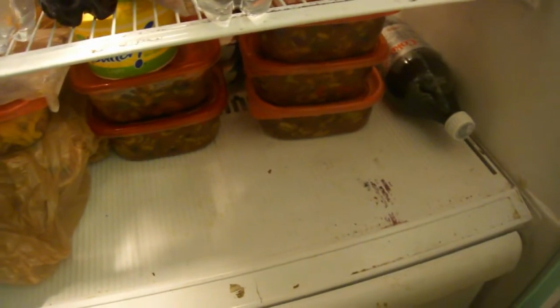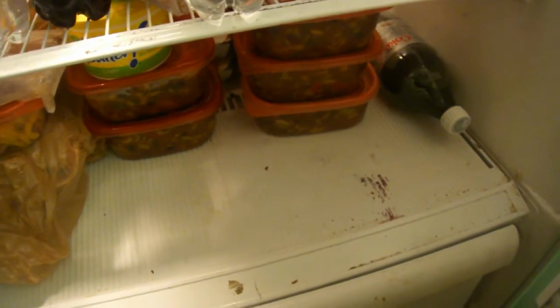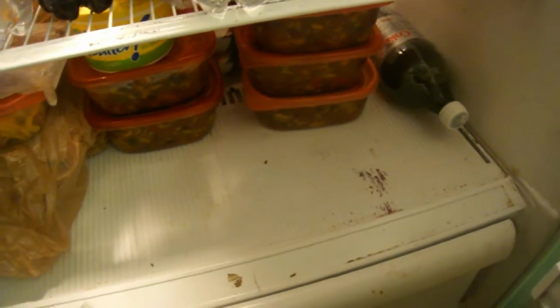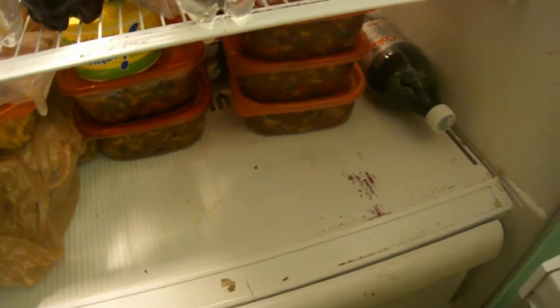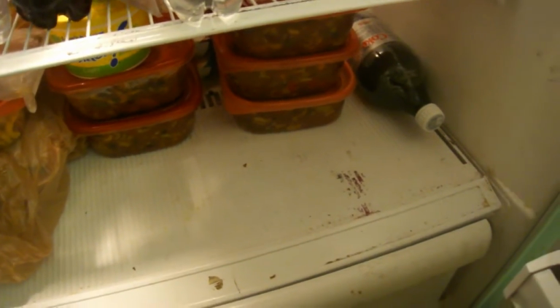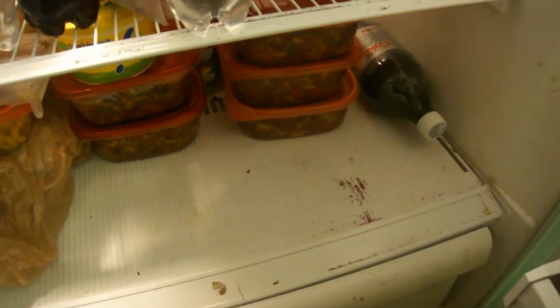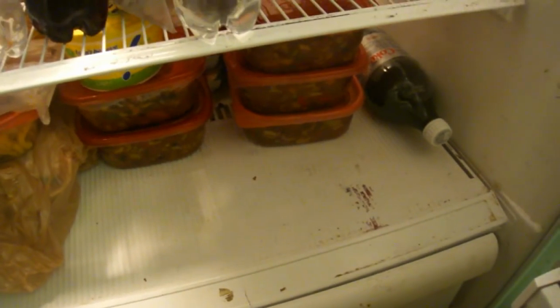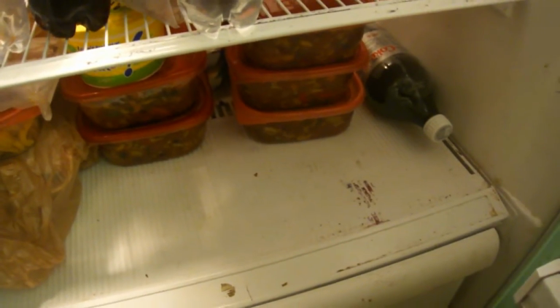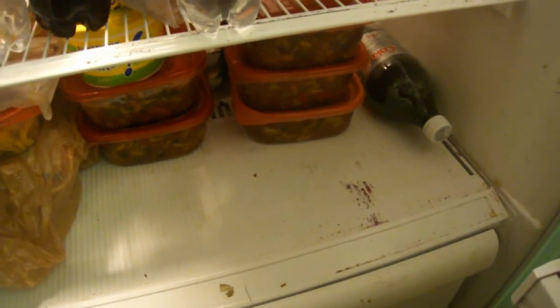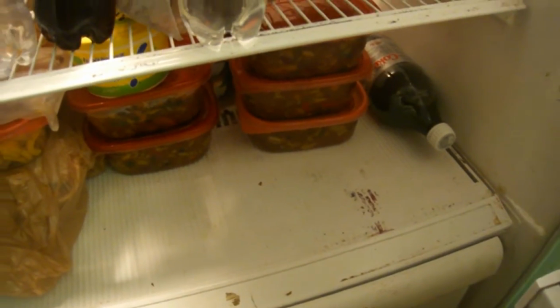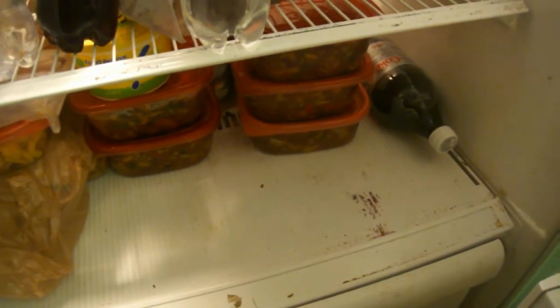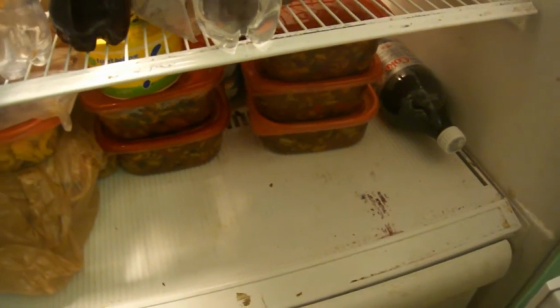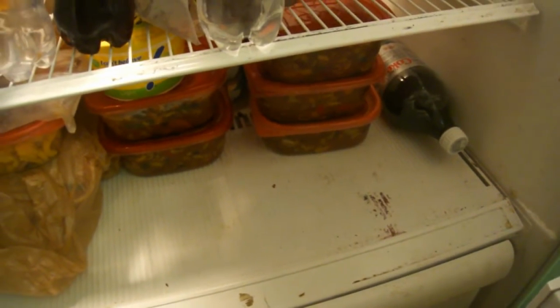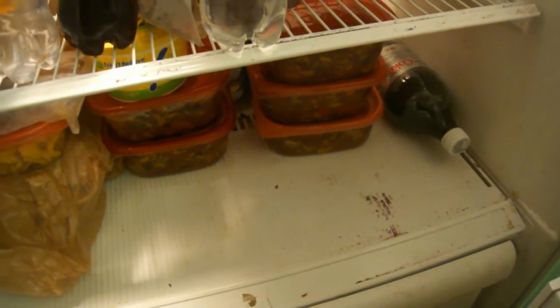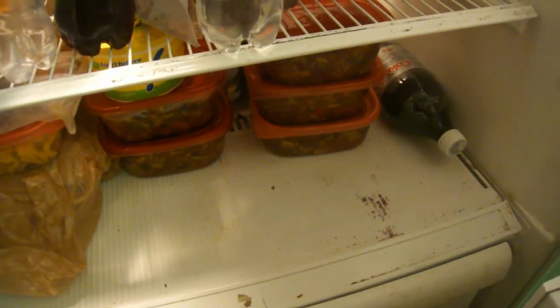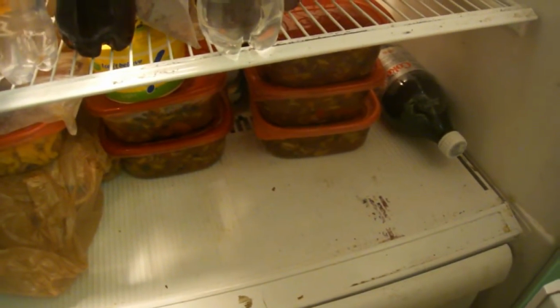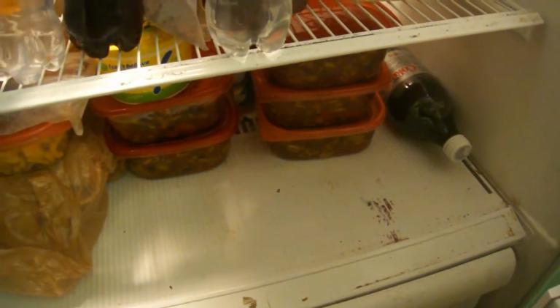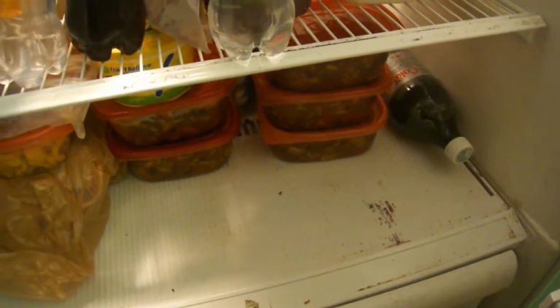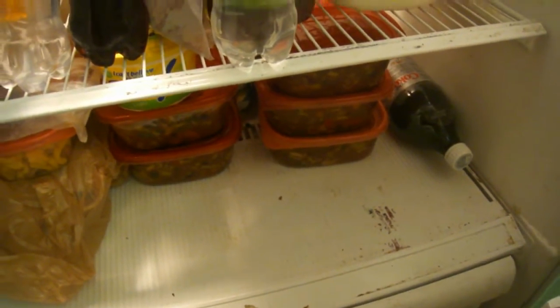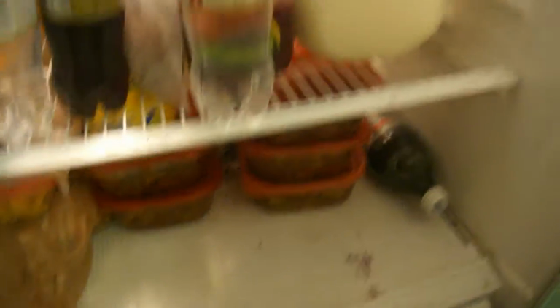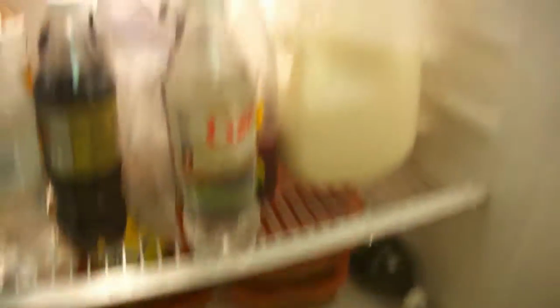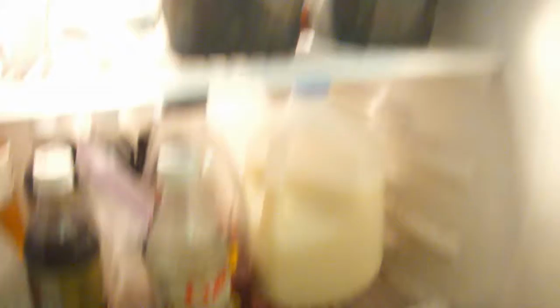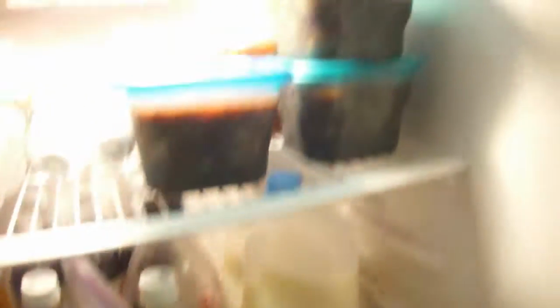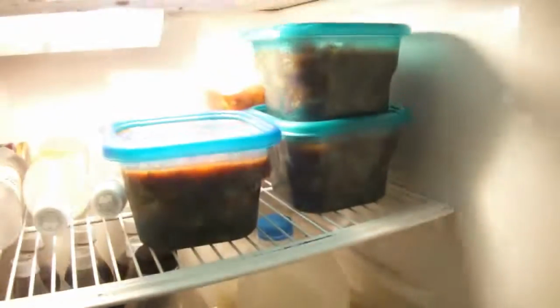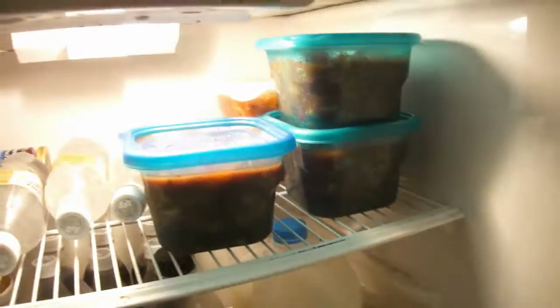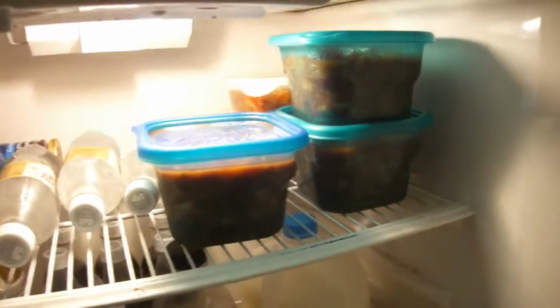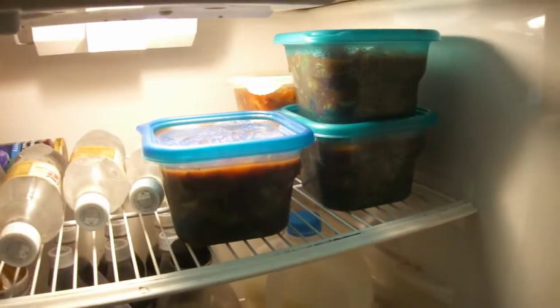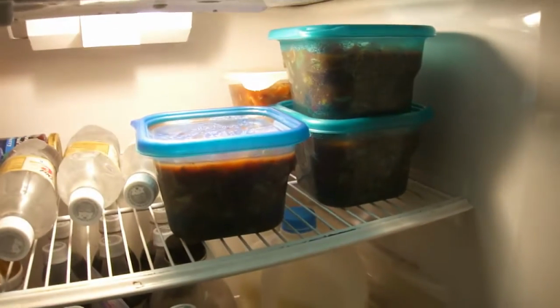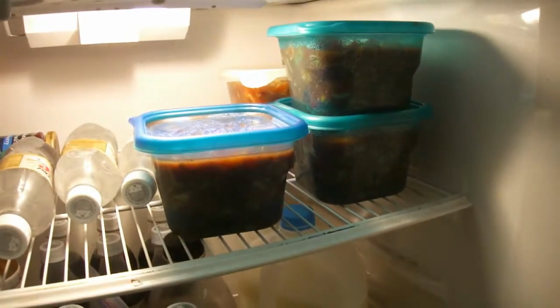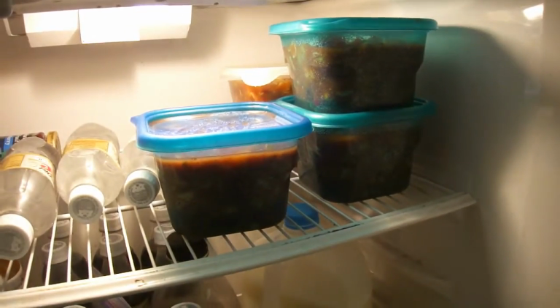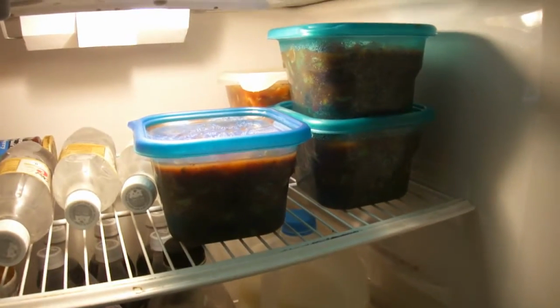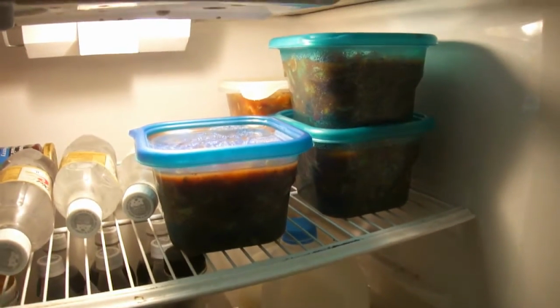And I got thirteen buckets of stew left over.